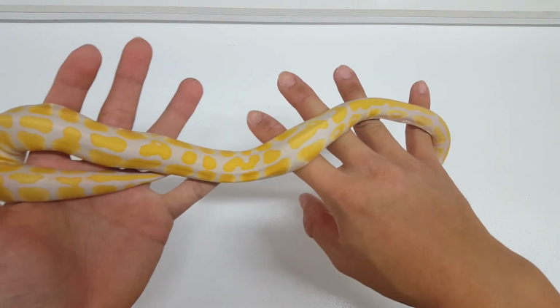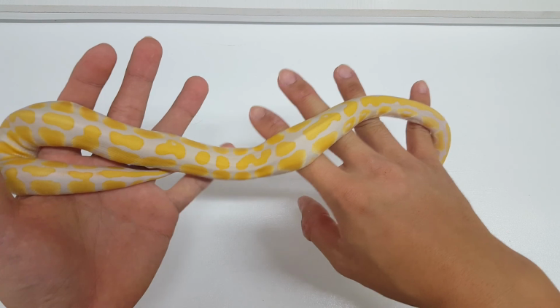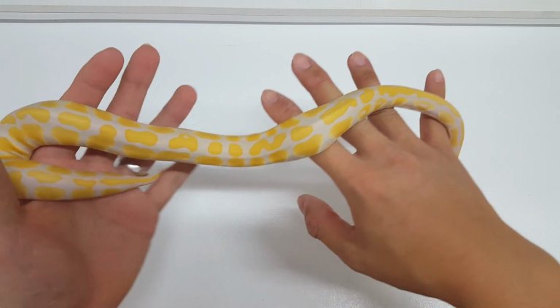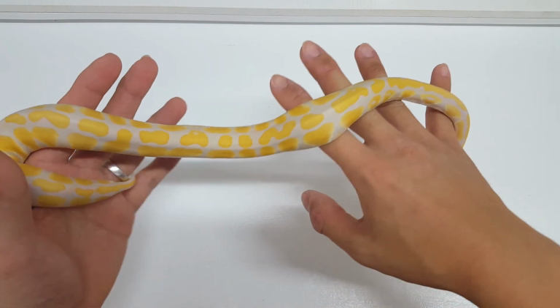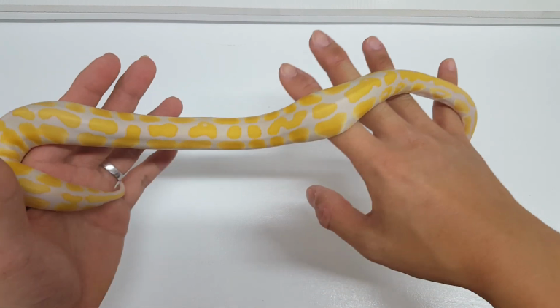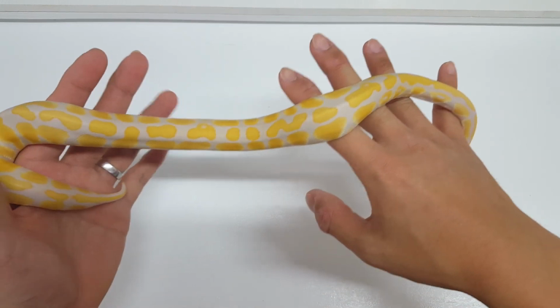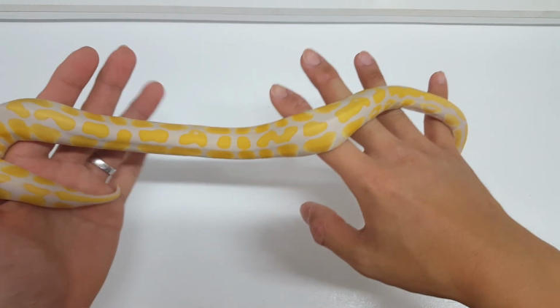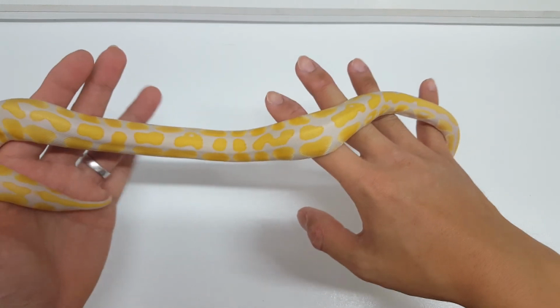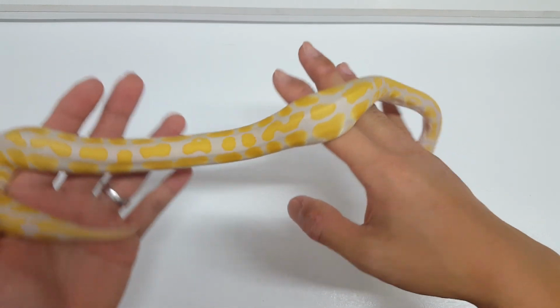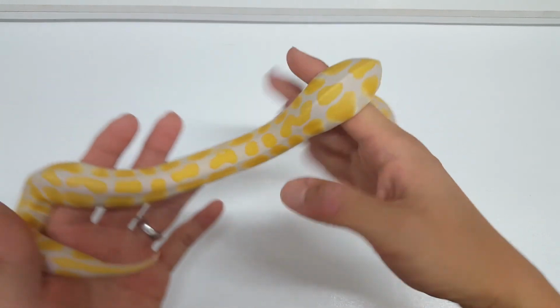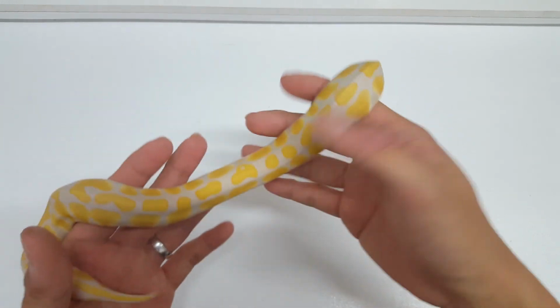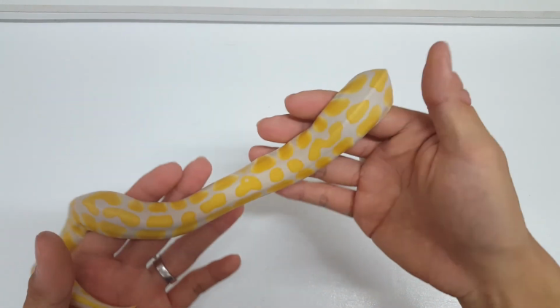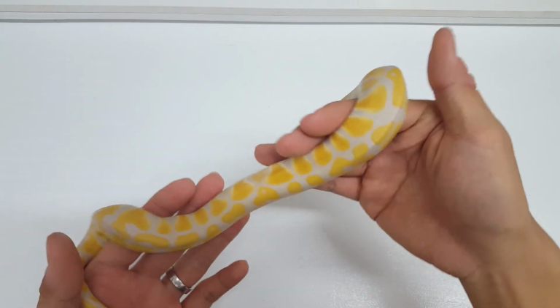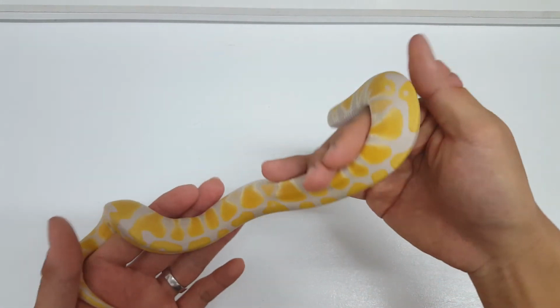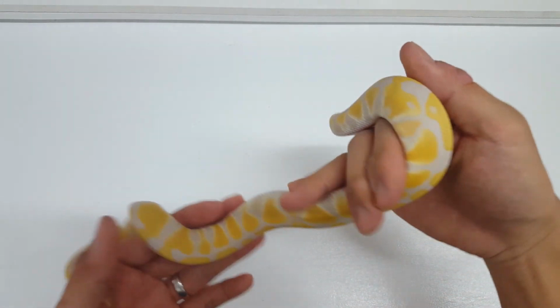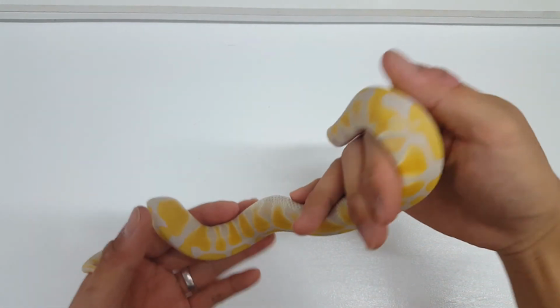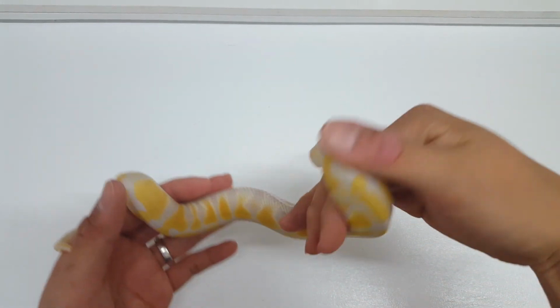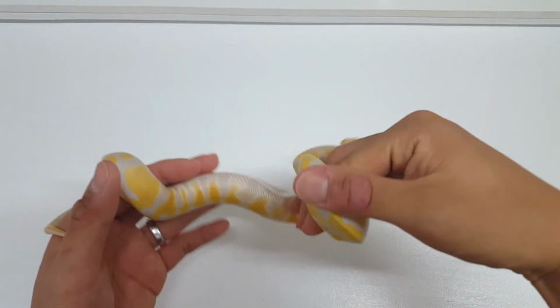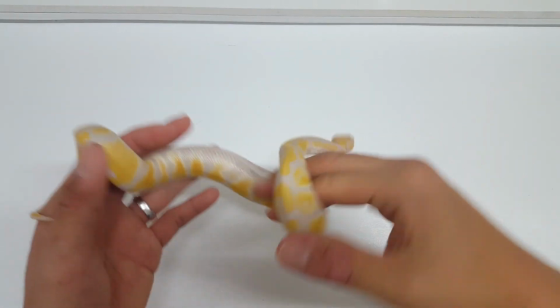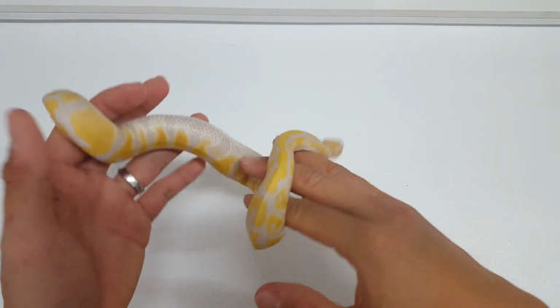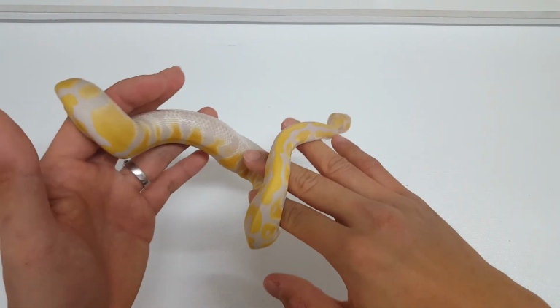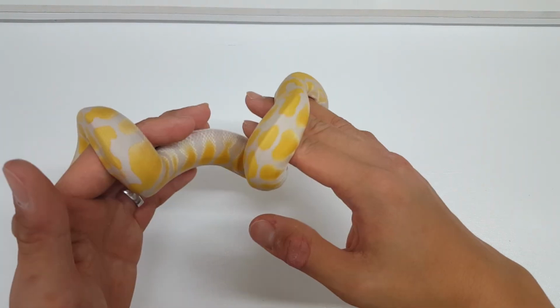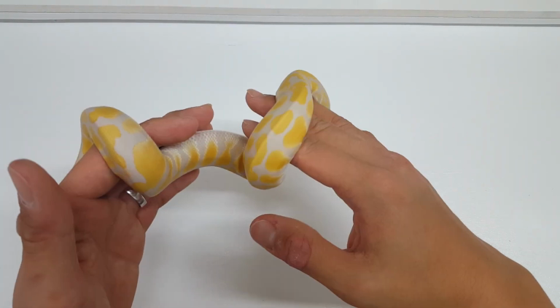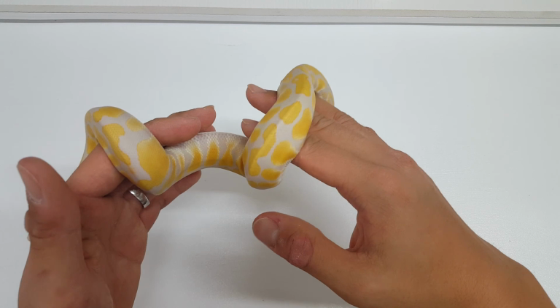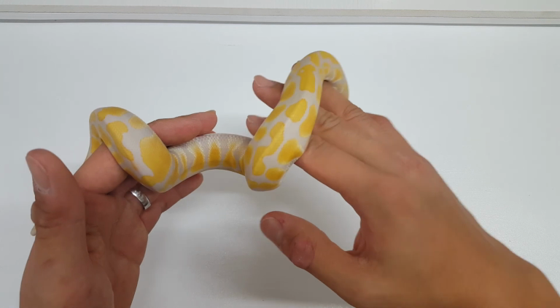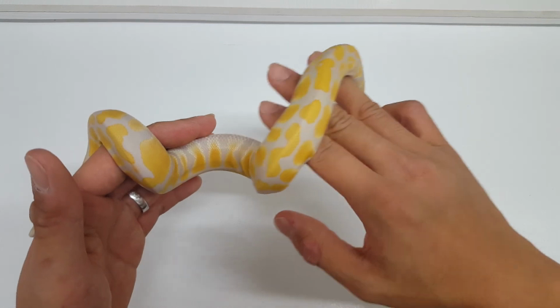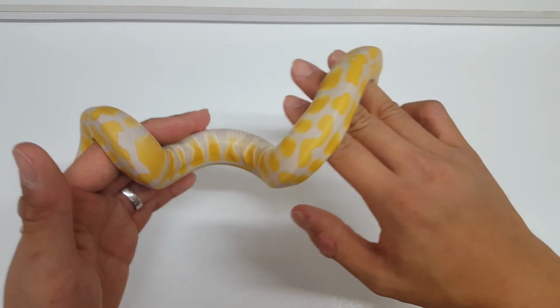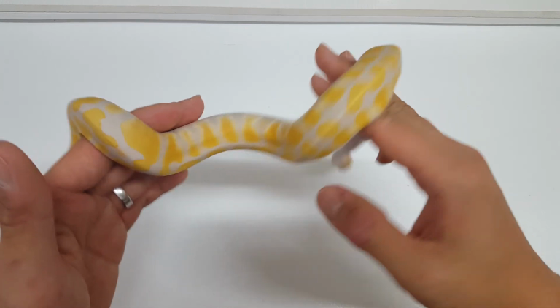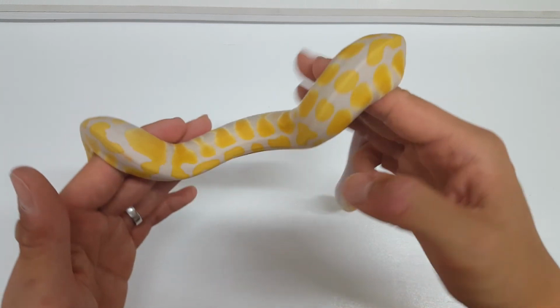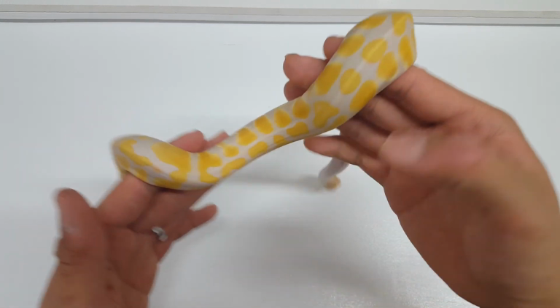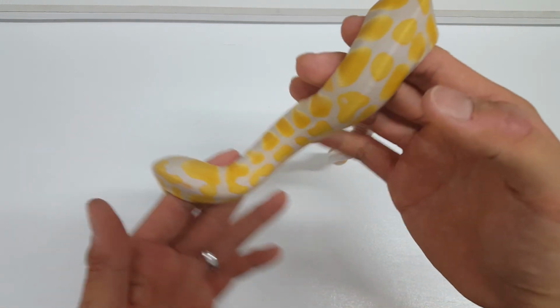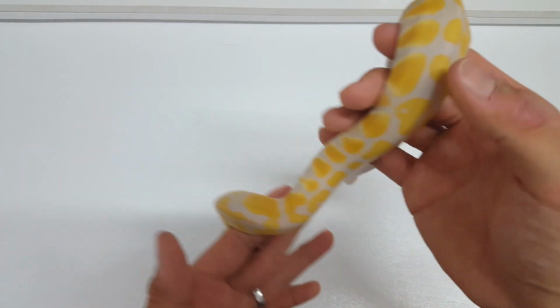He's going back in his tub, but just wanted to share the difference after two sheds. Hope you enjoyed this video — like and subscribe and I'll see you guys next time.